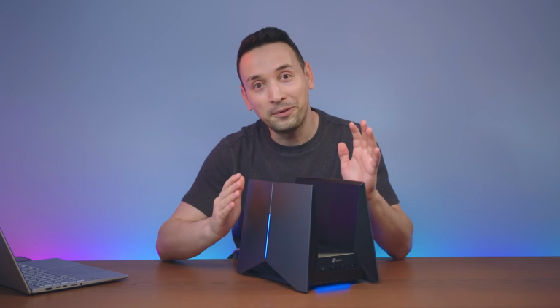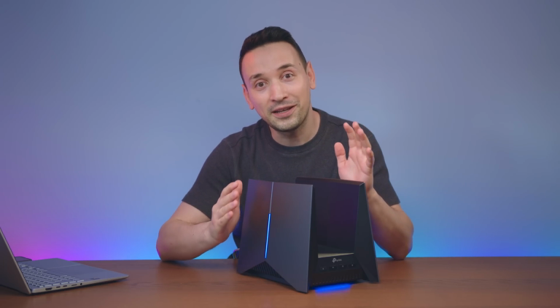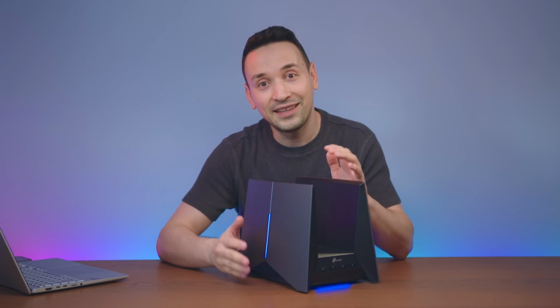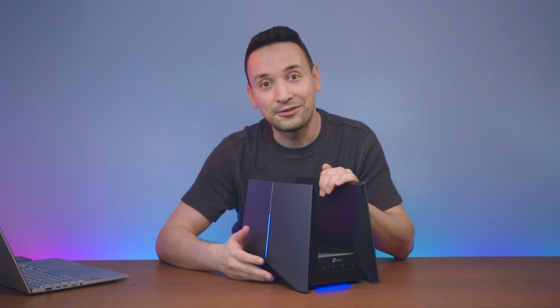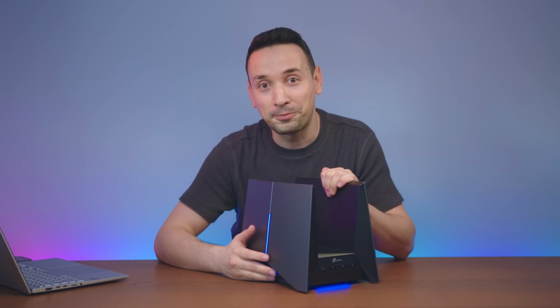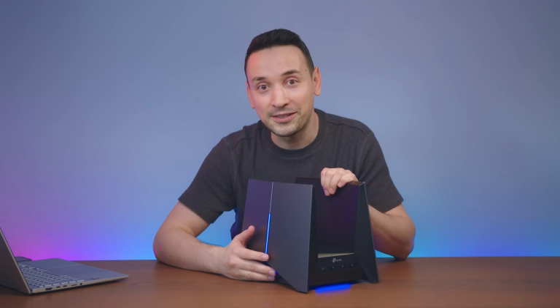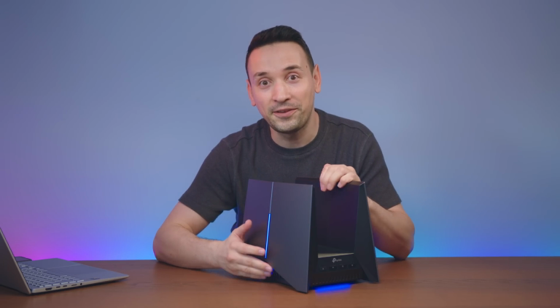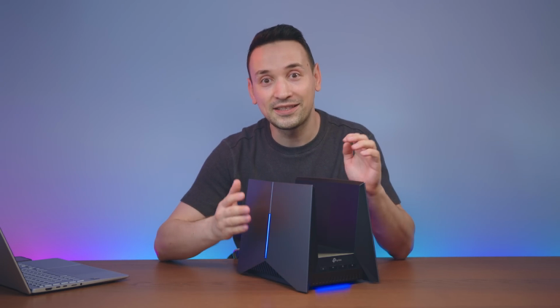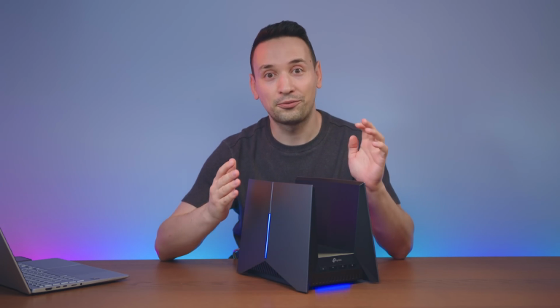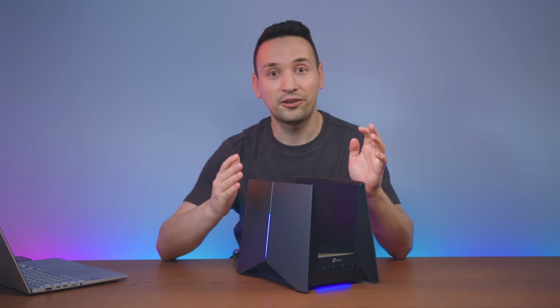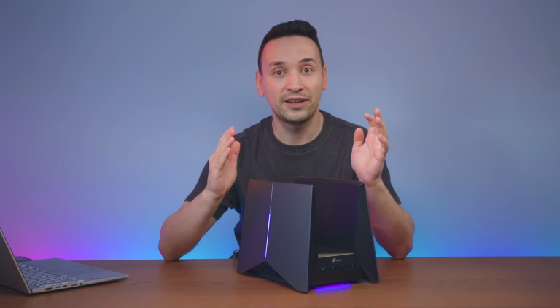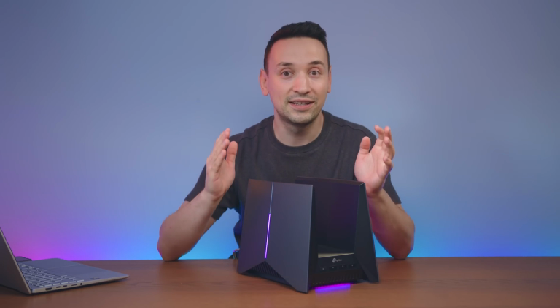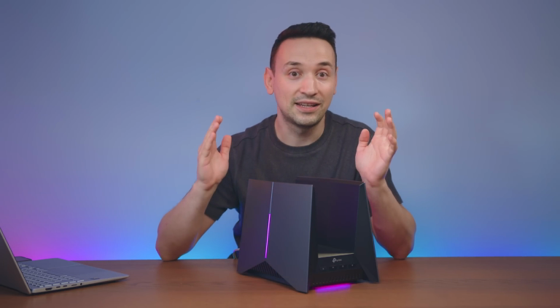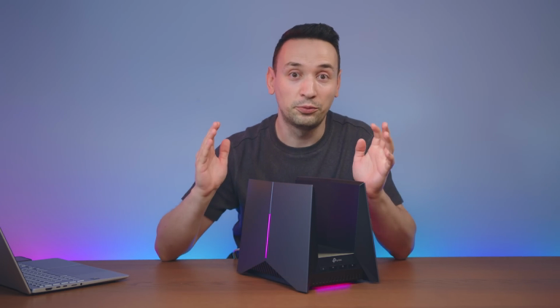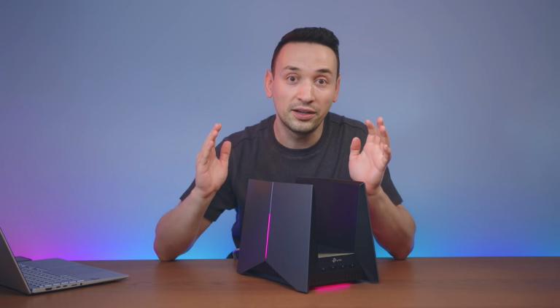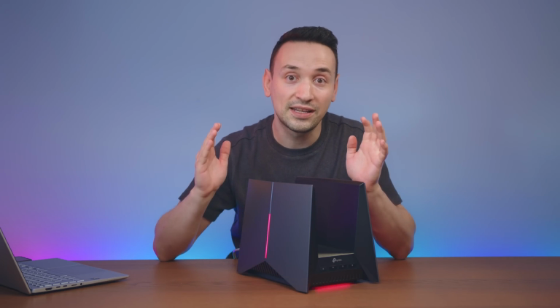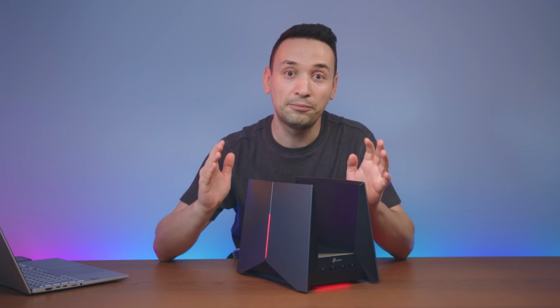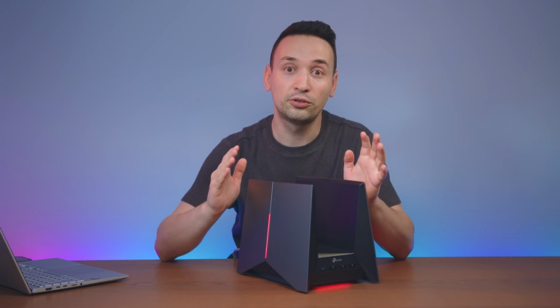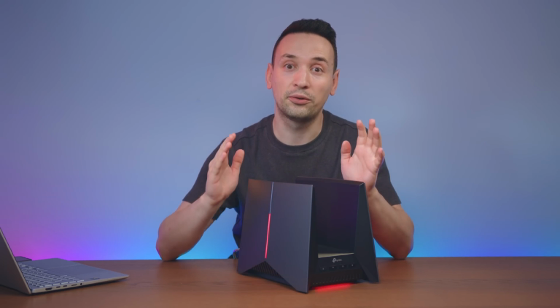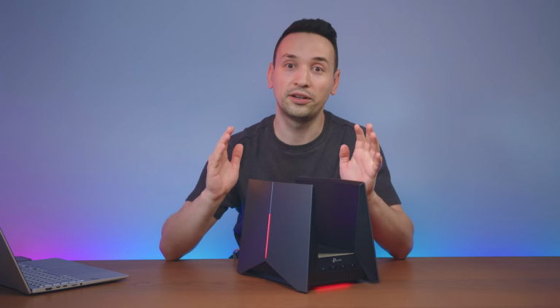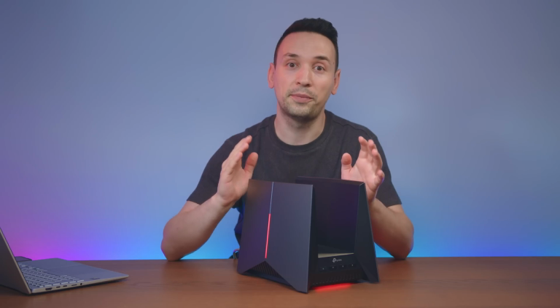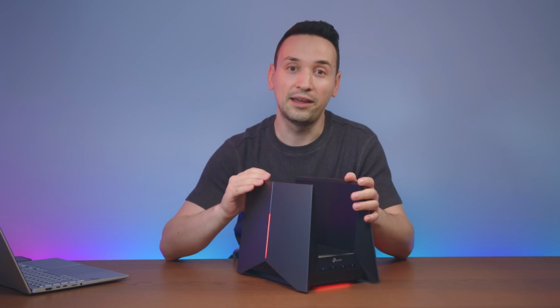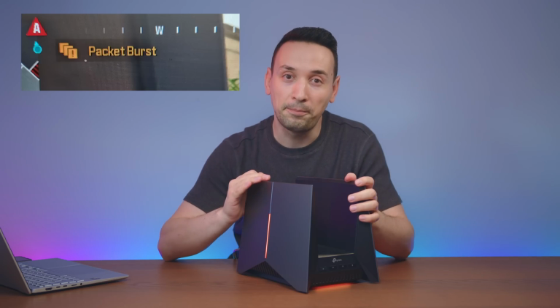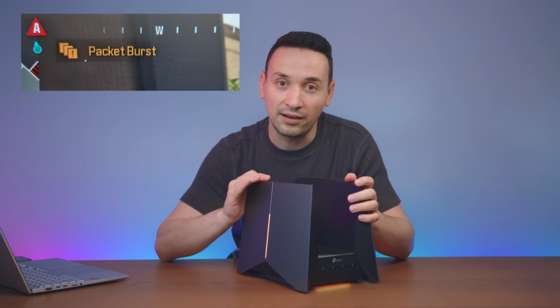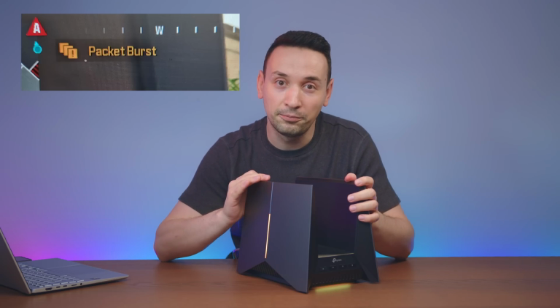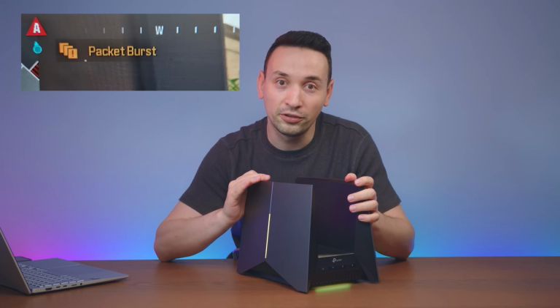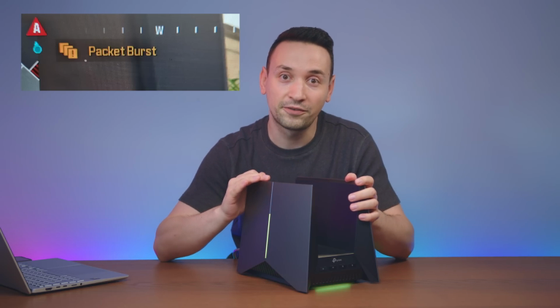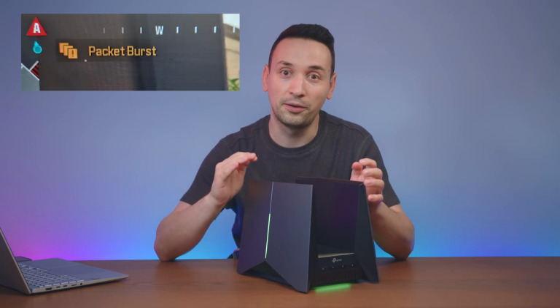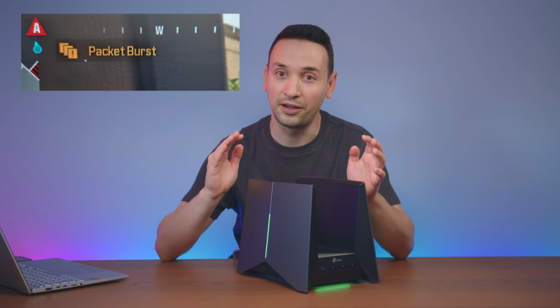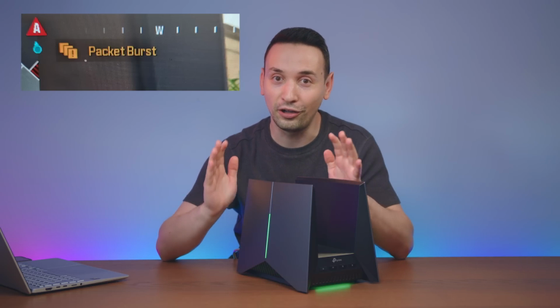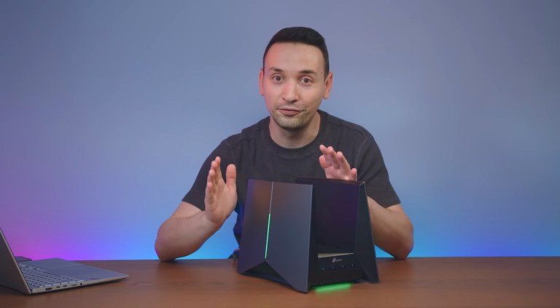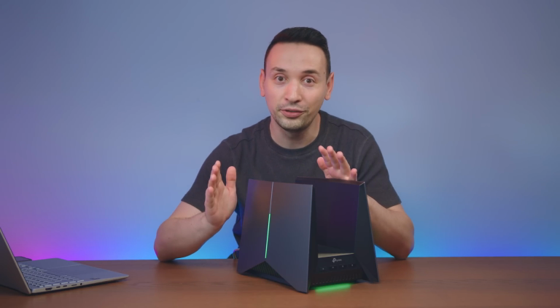One big thing that surprised me with this router is it was able to get rid of my packet bursts from Call of Duty.